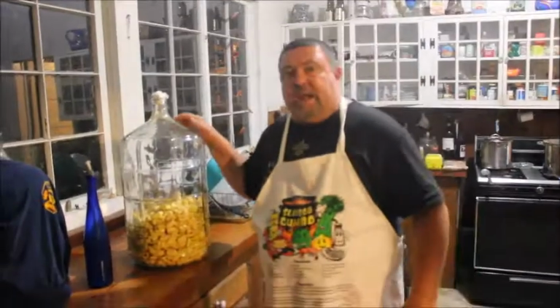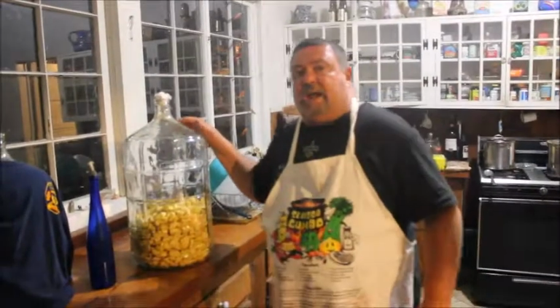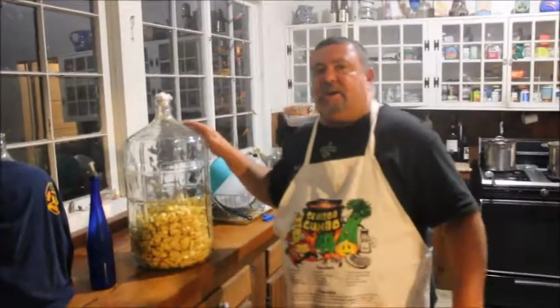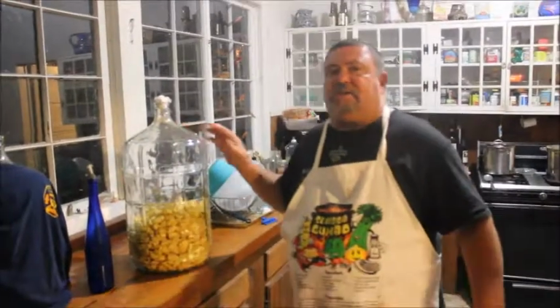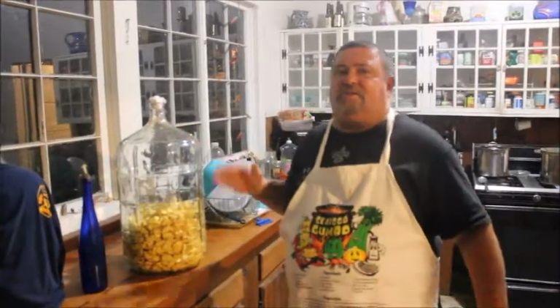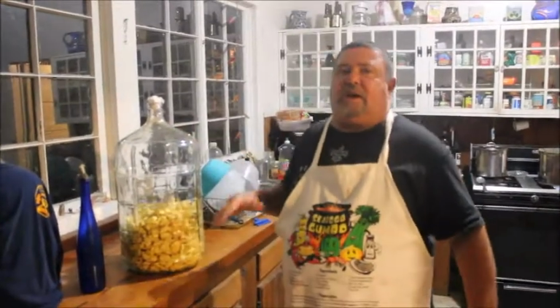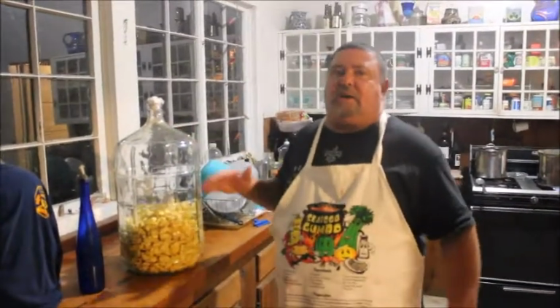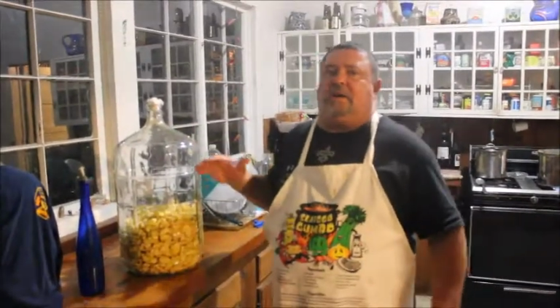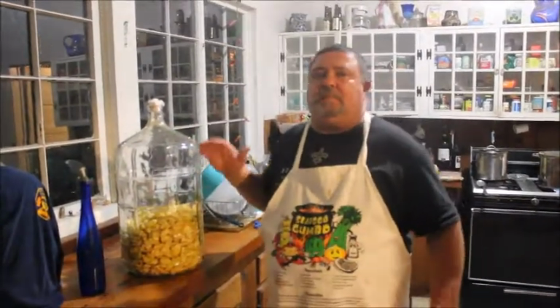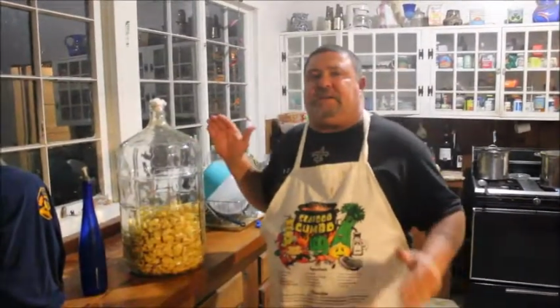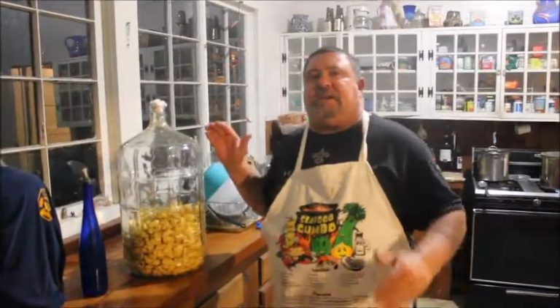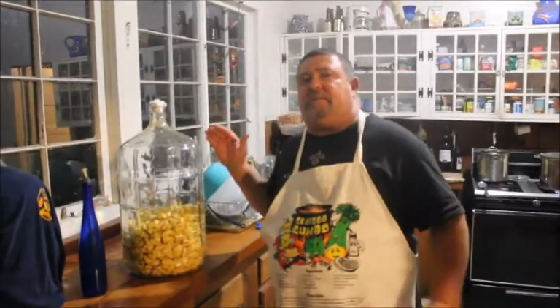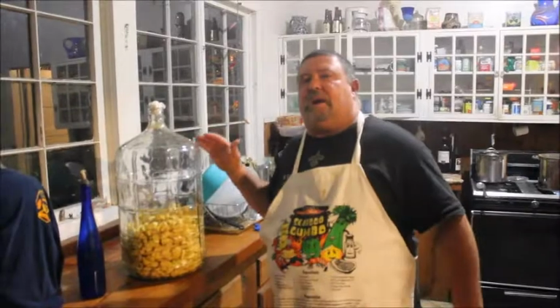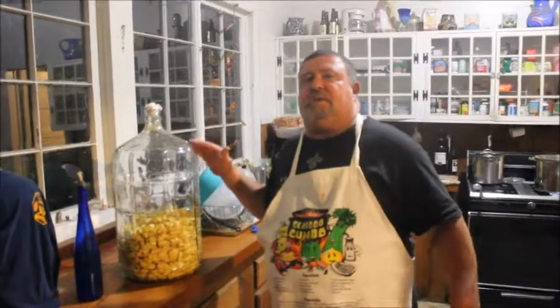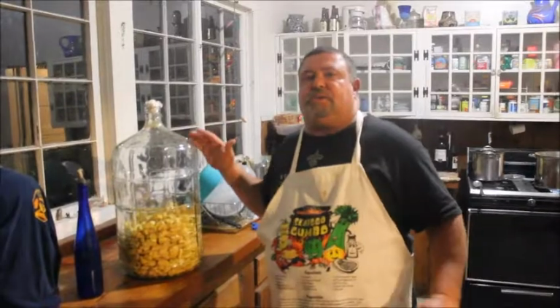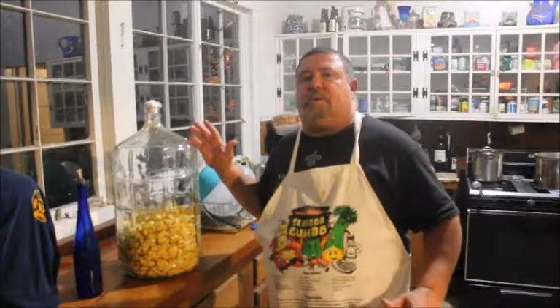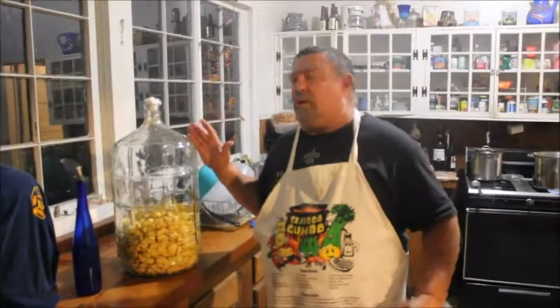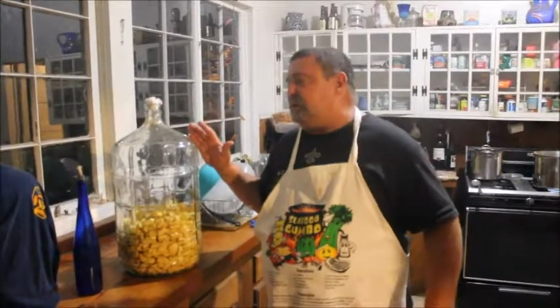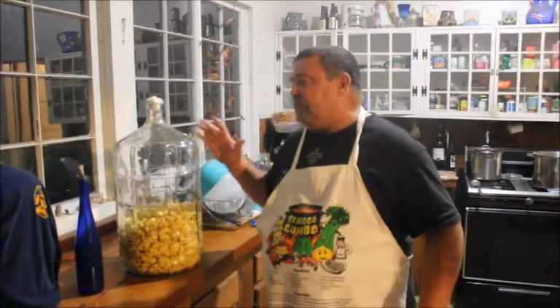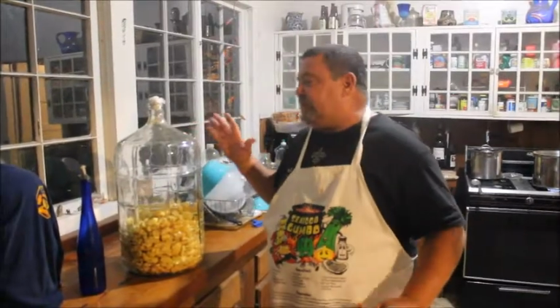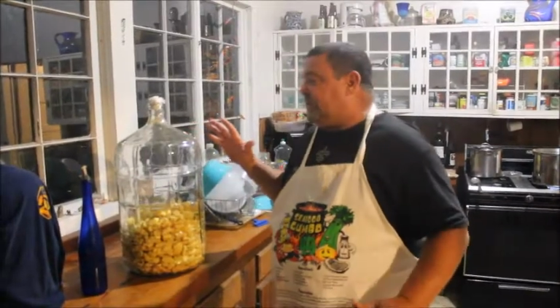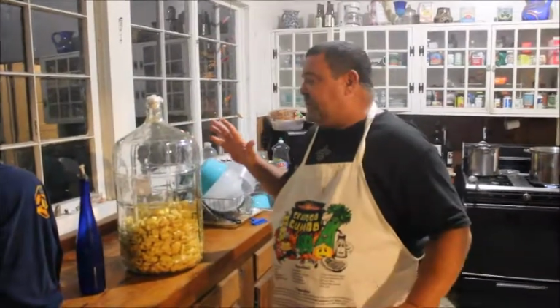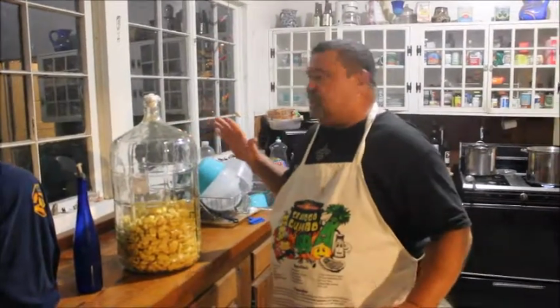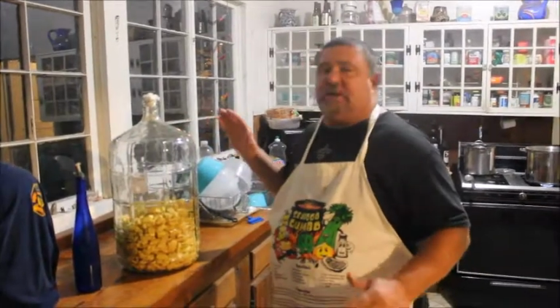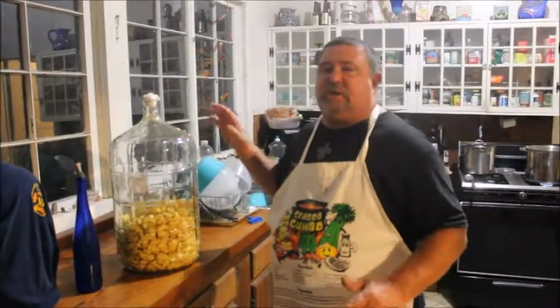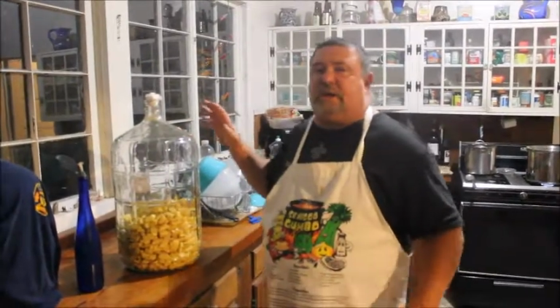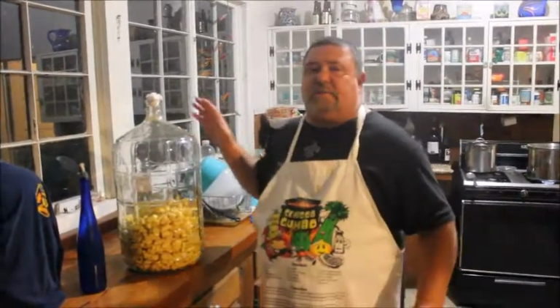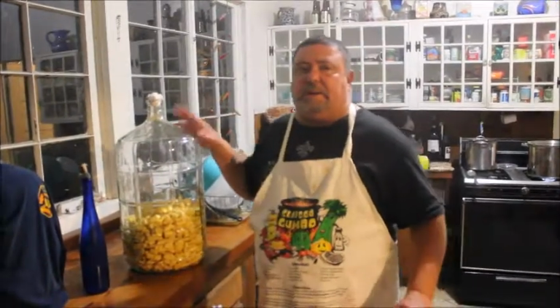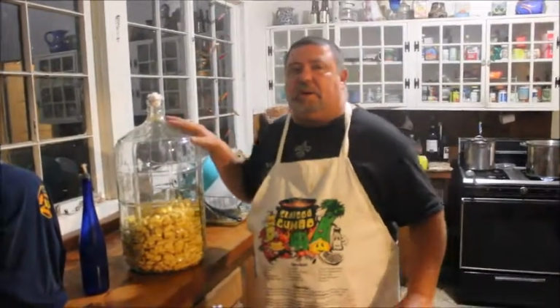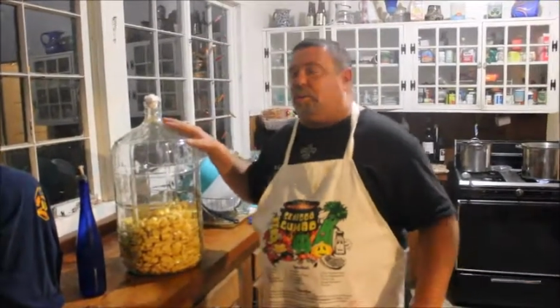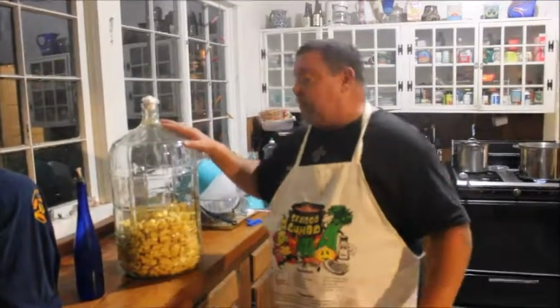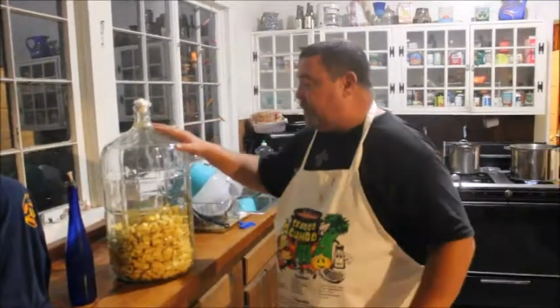Hello, this is Rocco PJ from Rocco's Artworks, and we're going to show you how to make a little wine.